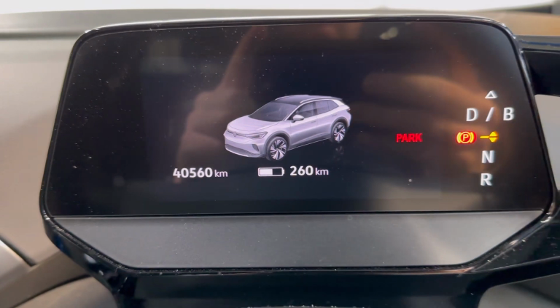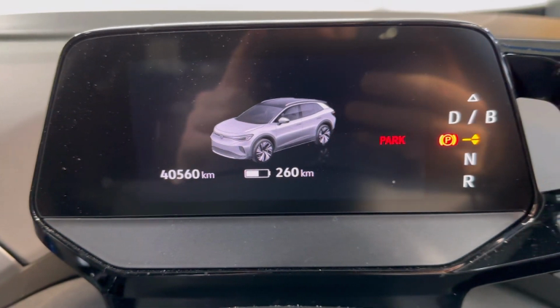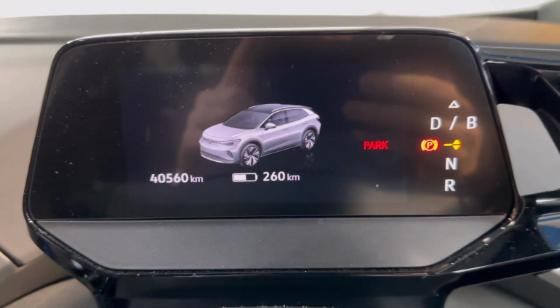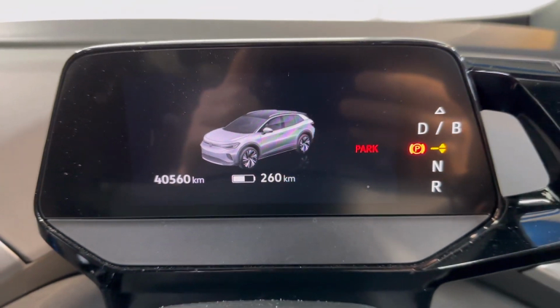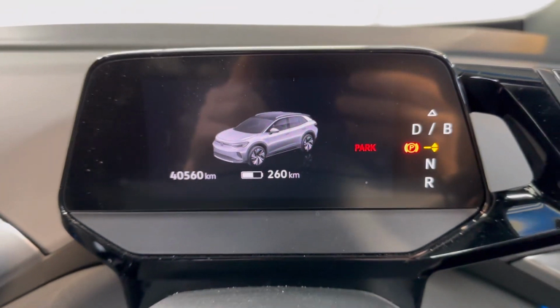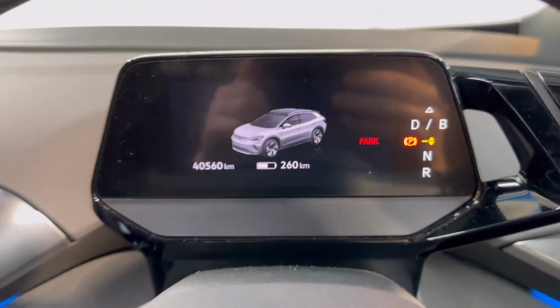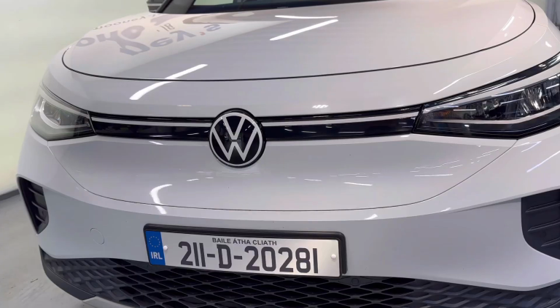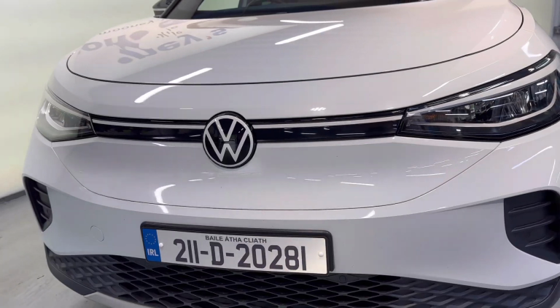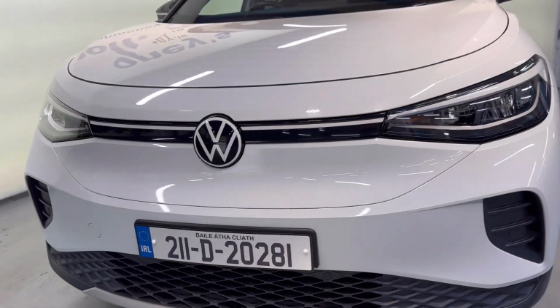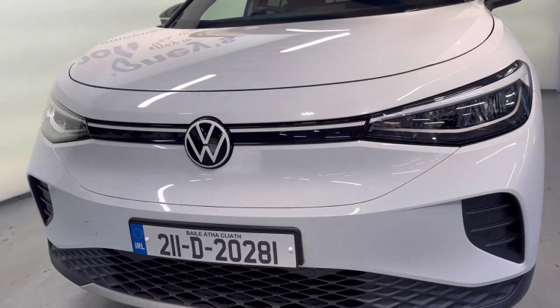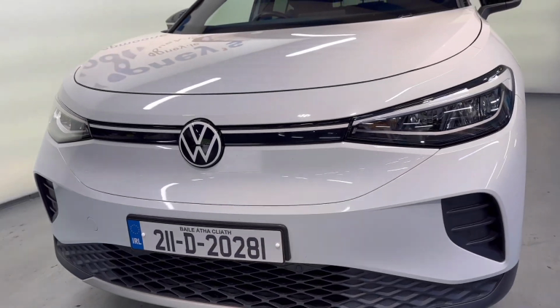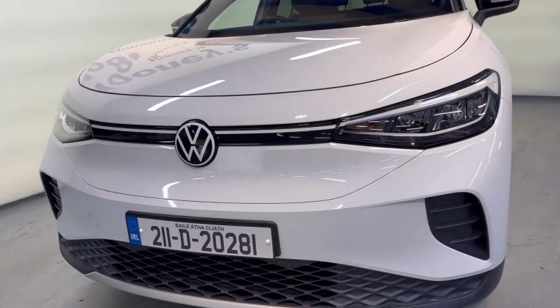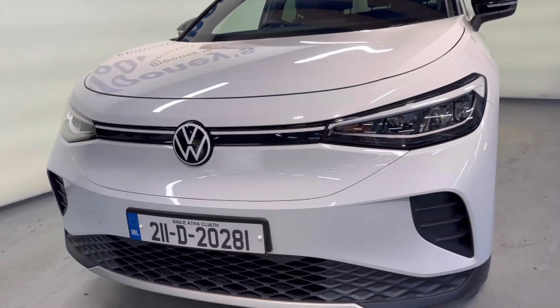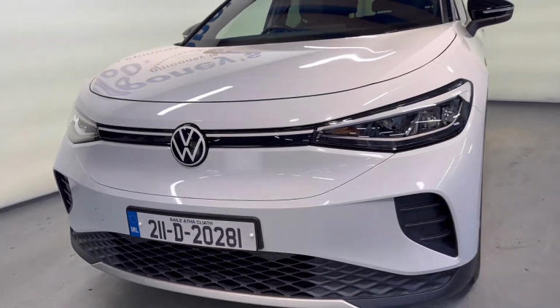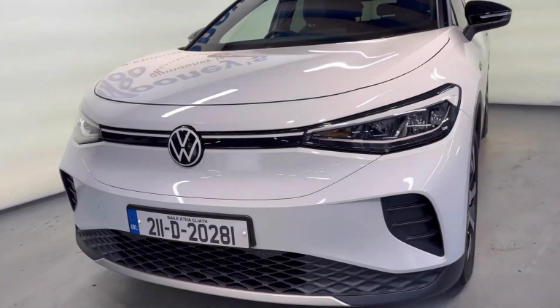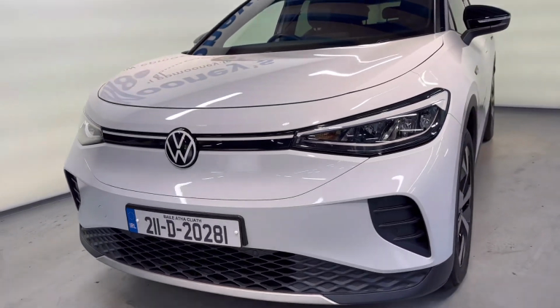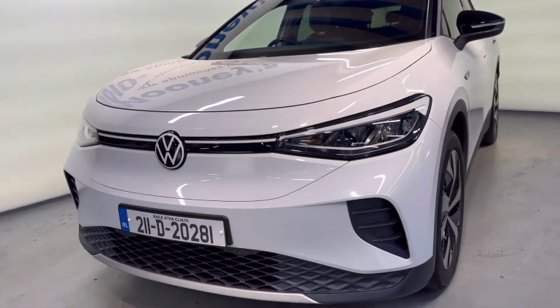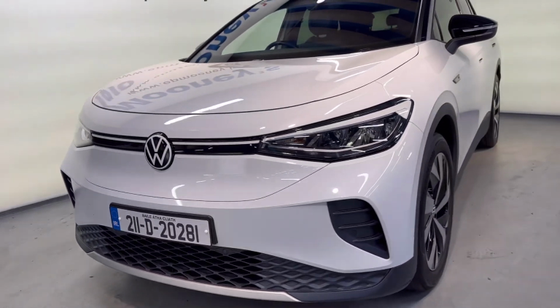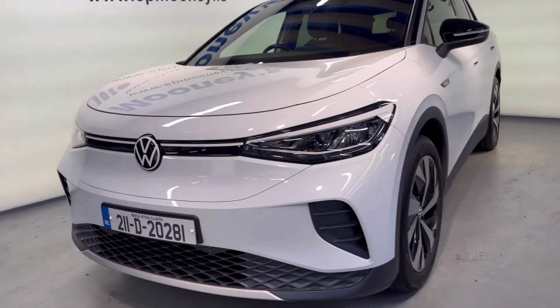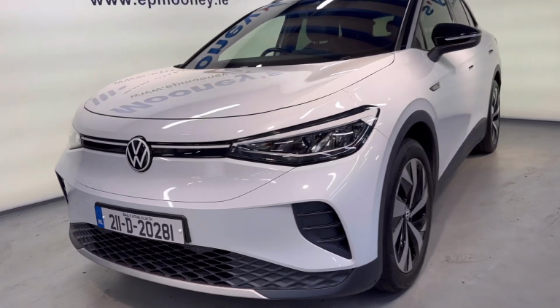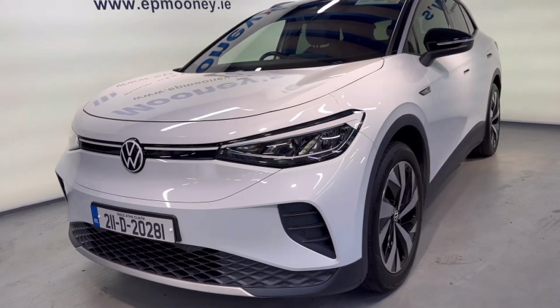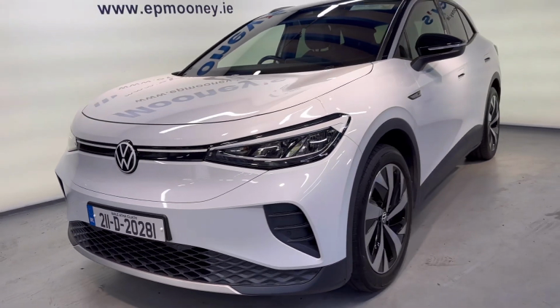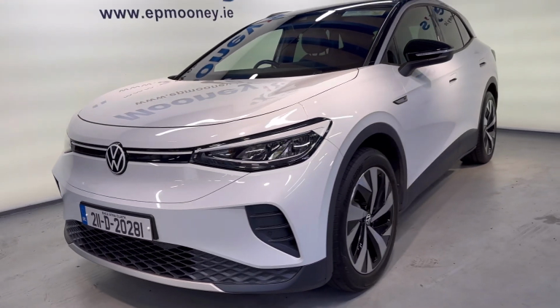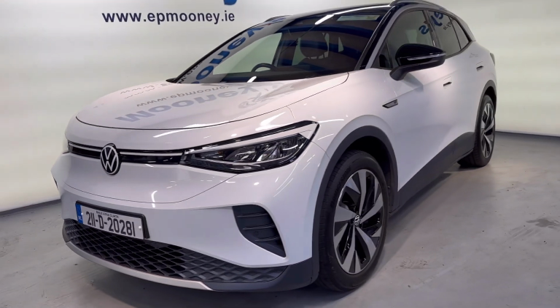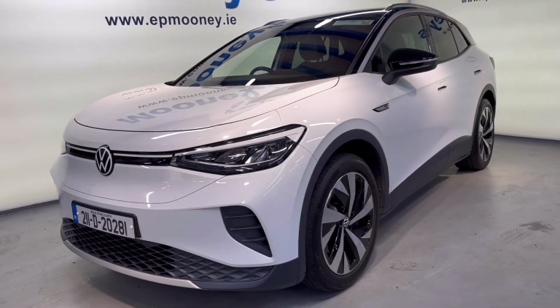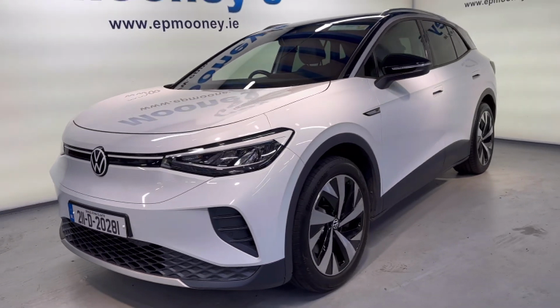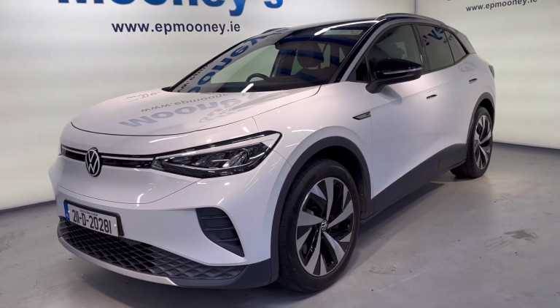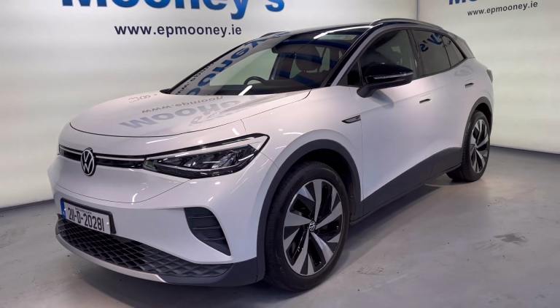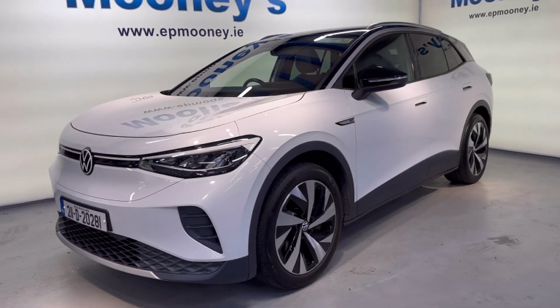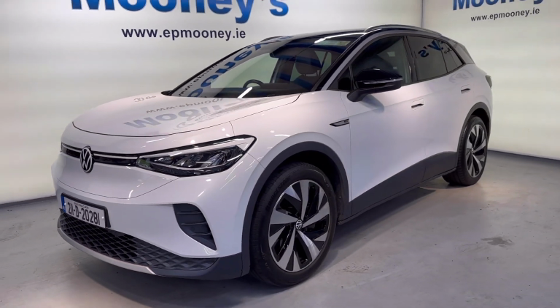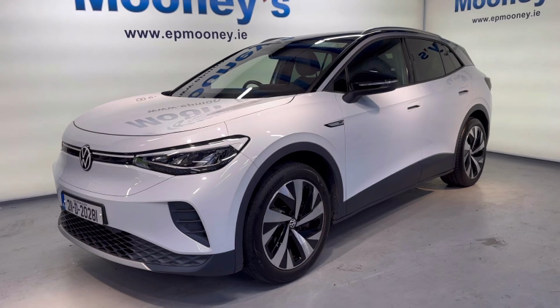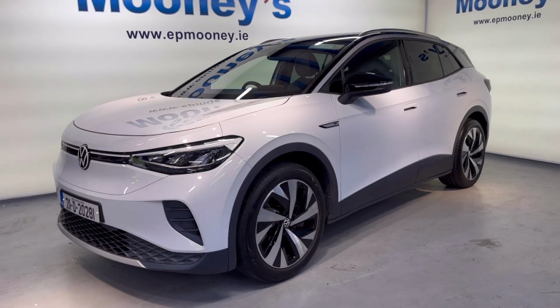There's 40,500 kilometres on the clock and also comes with its Mooney's warranty.